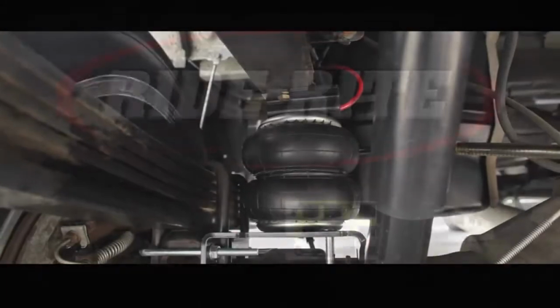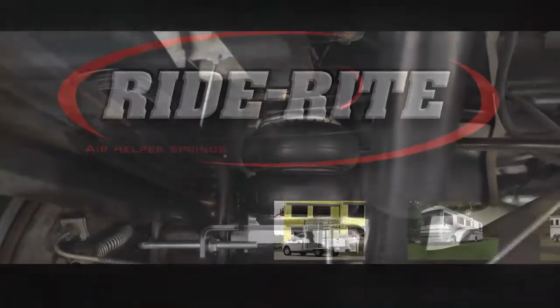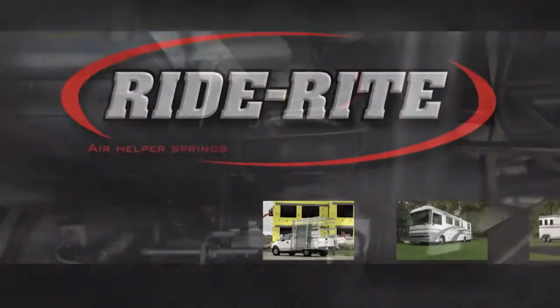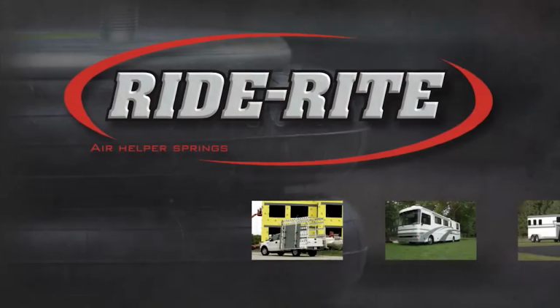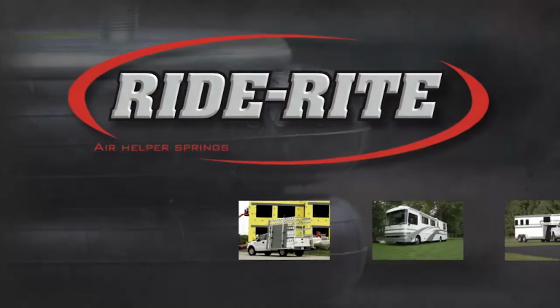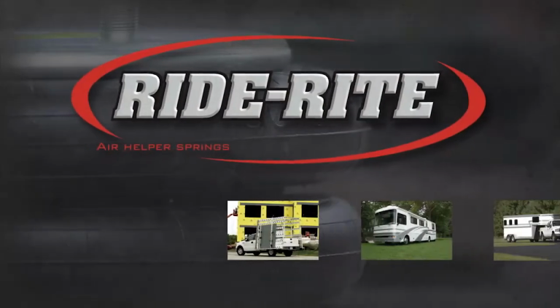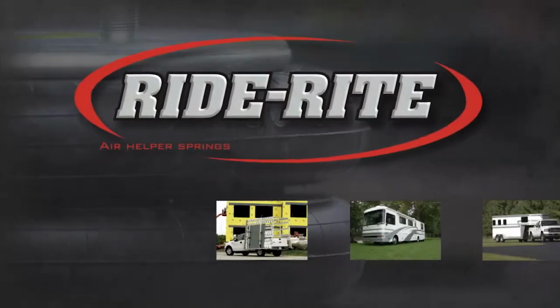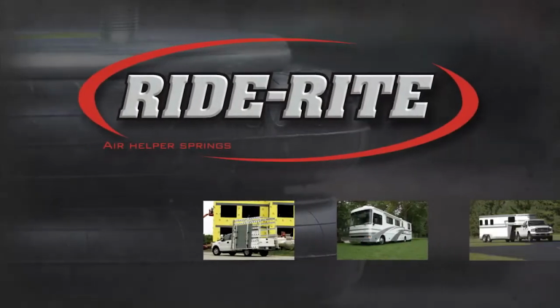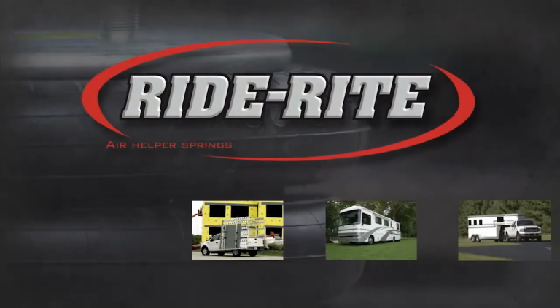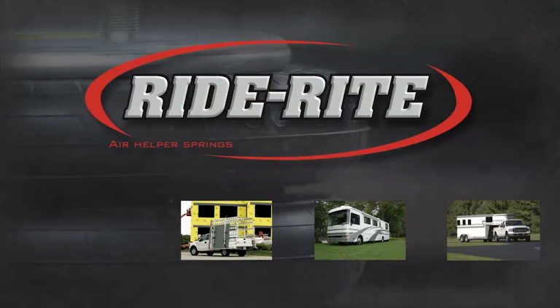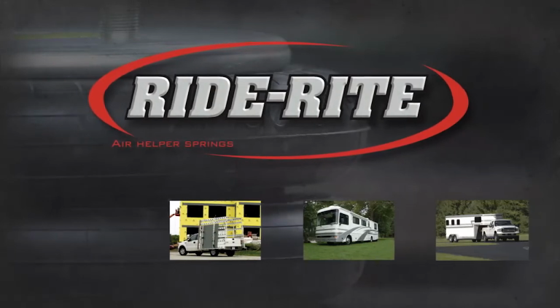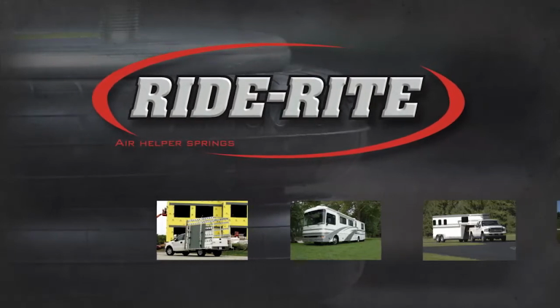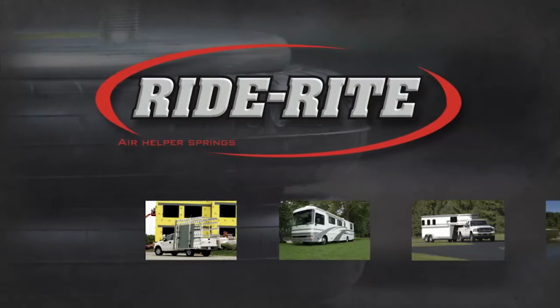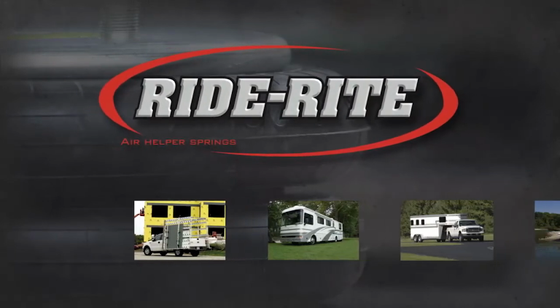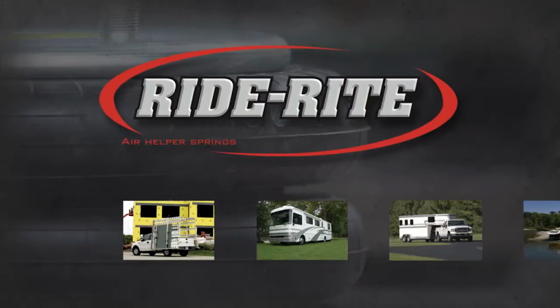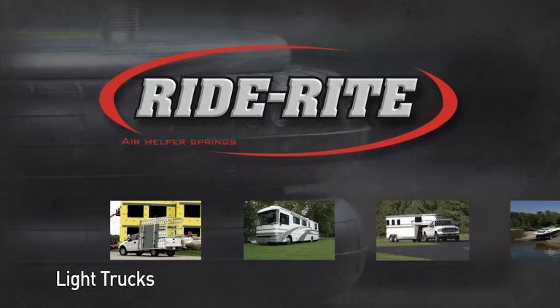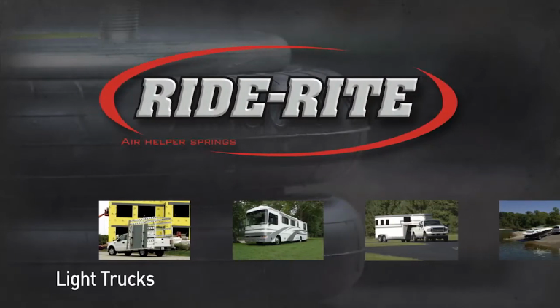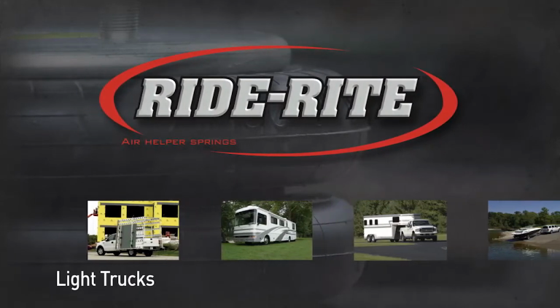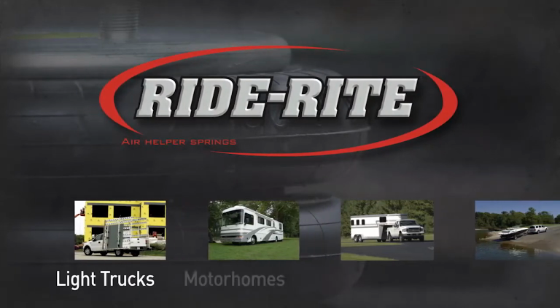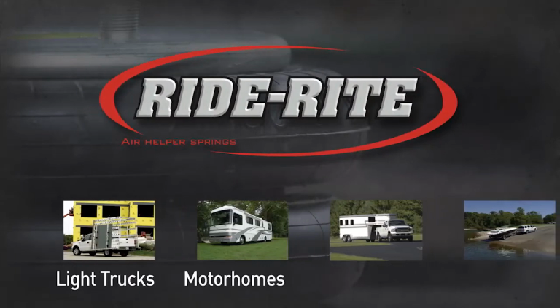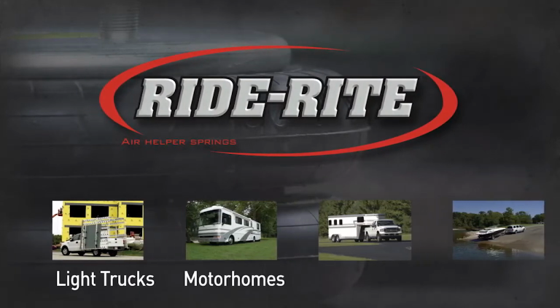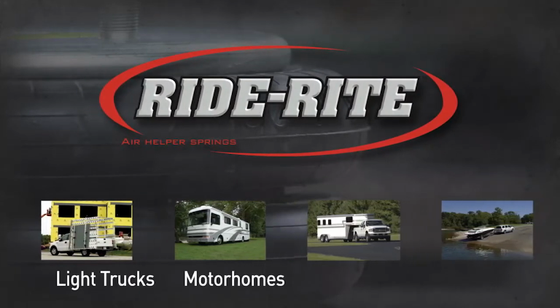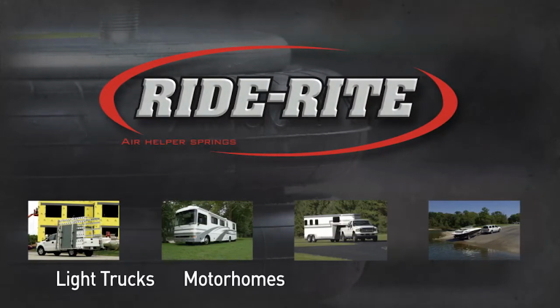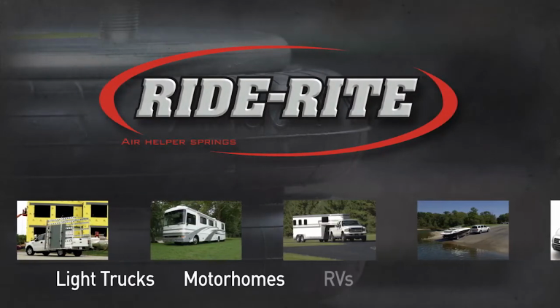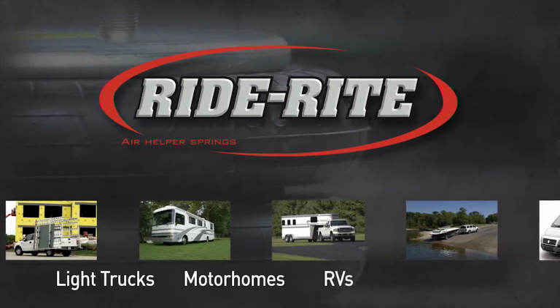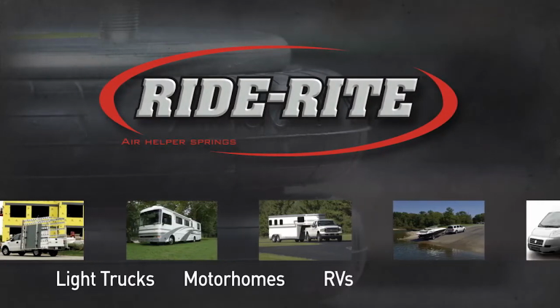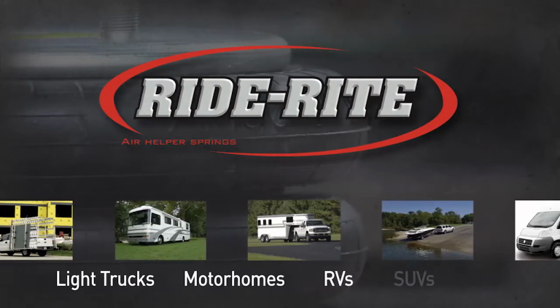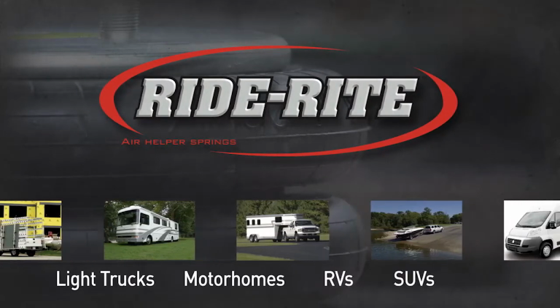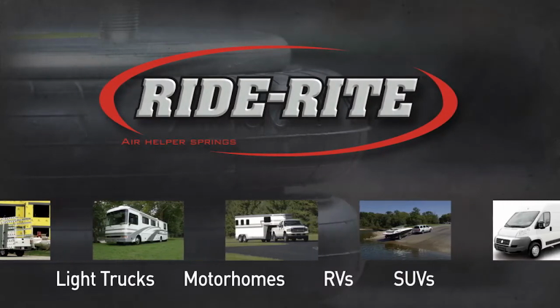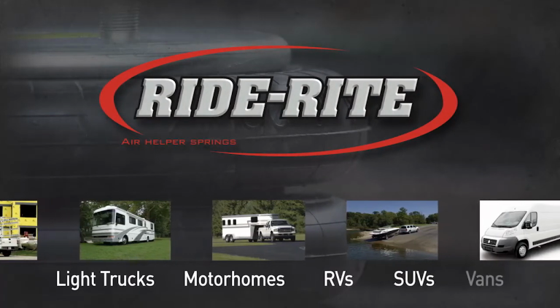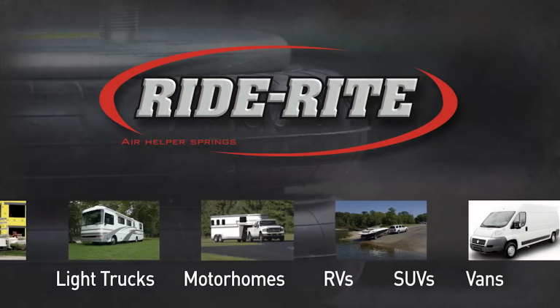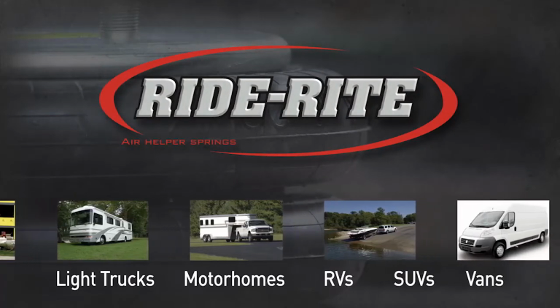Firestone RideRite air helper springs are available for most light trucks, motorhomes, RVs, SUVs, and vans.